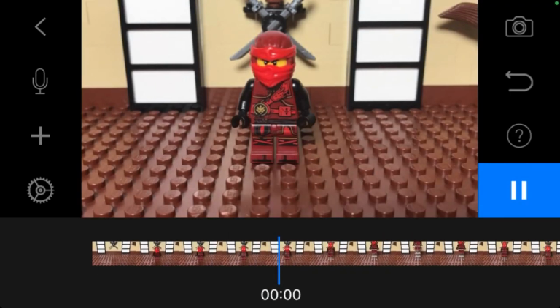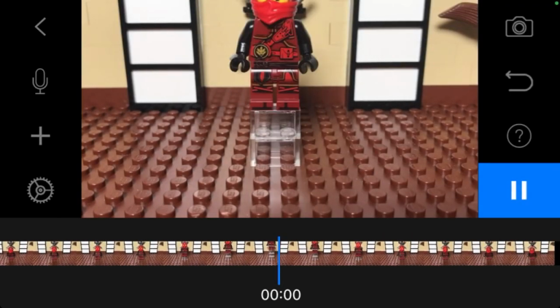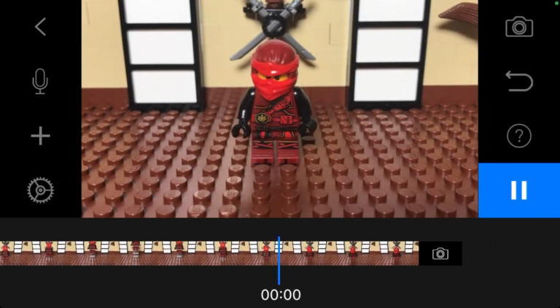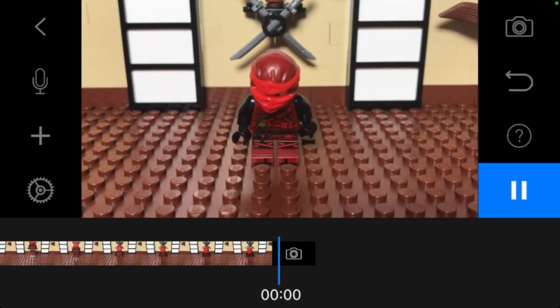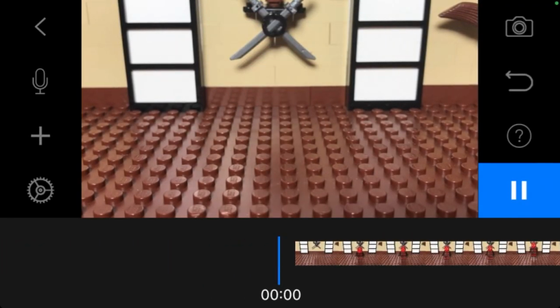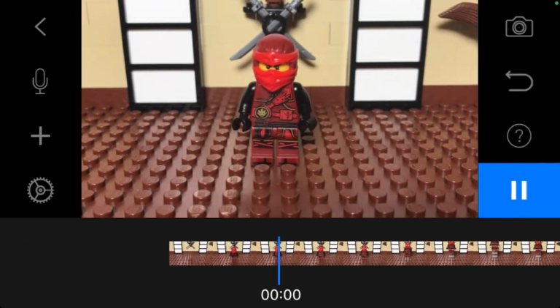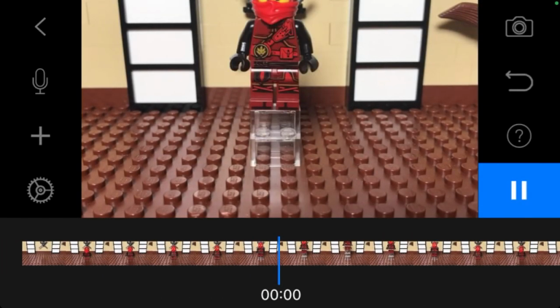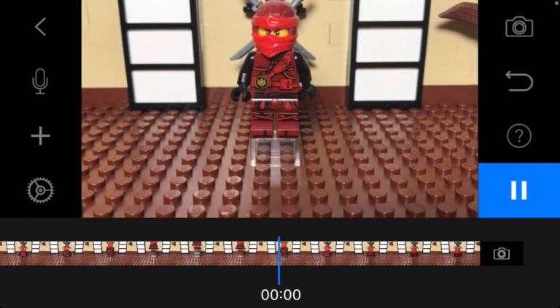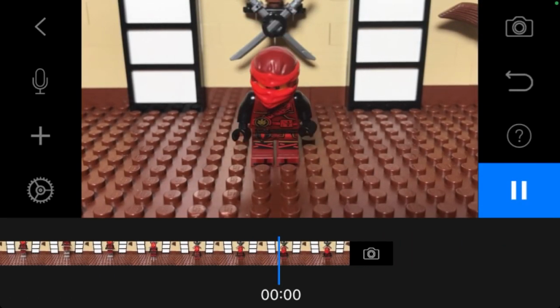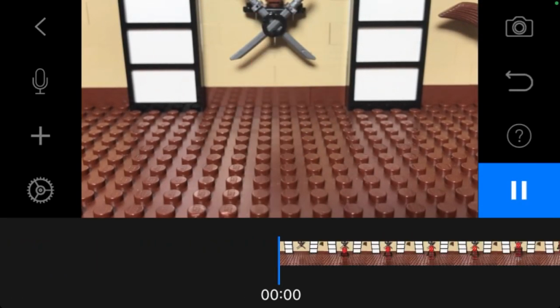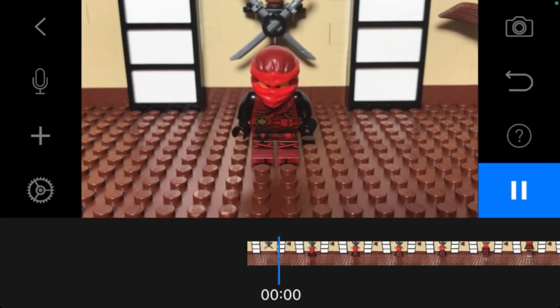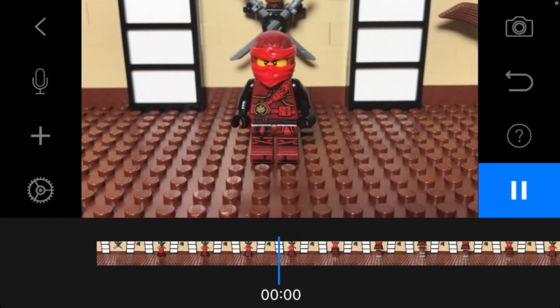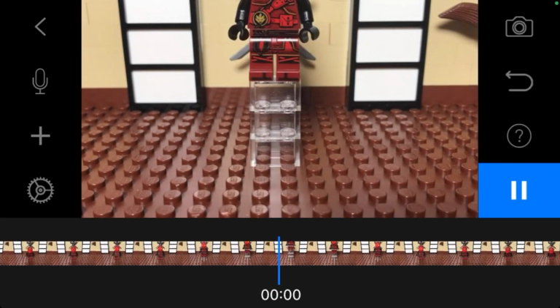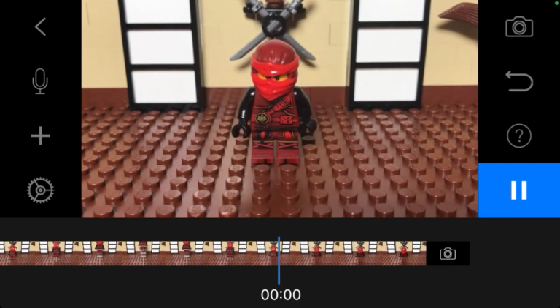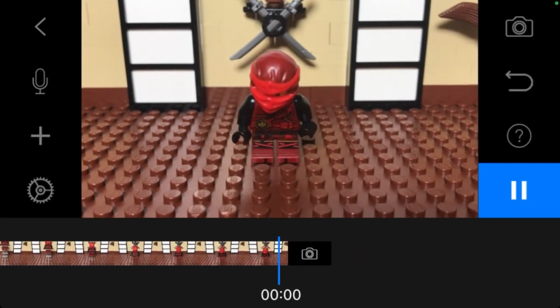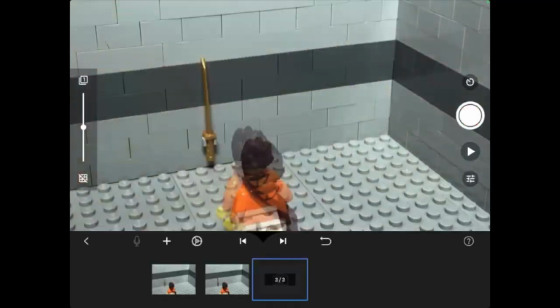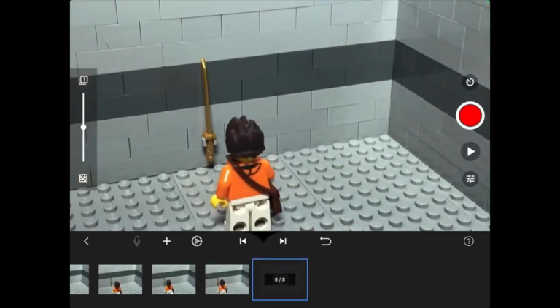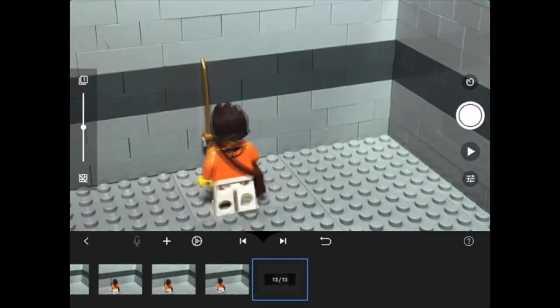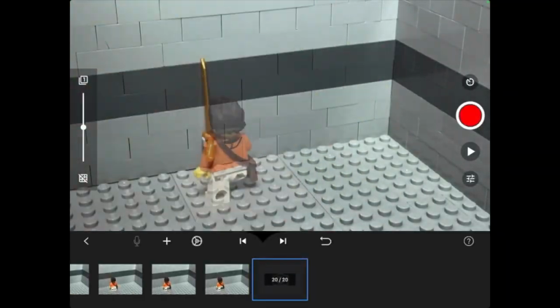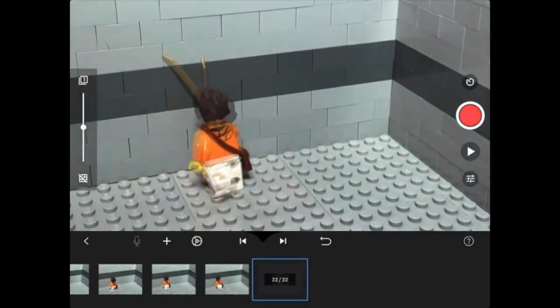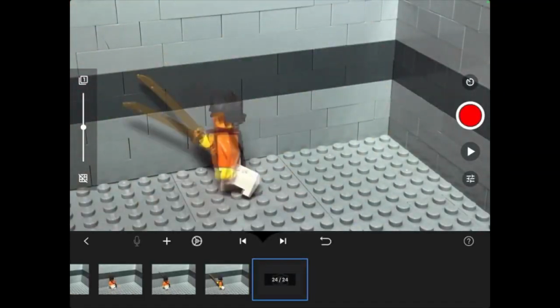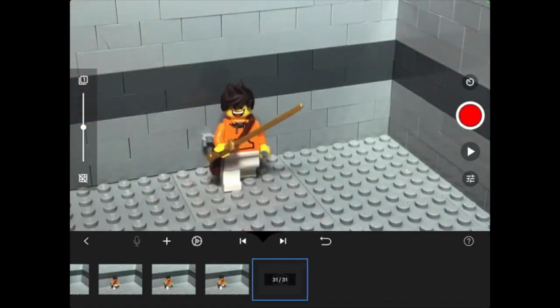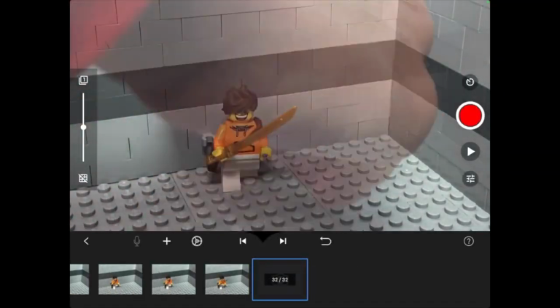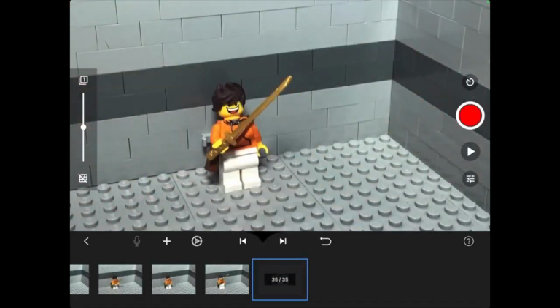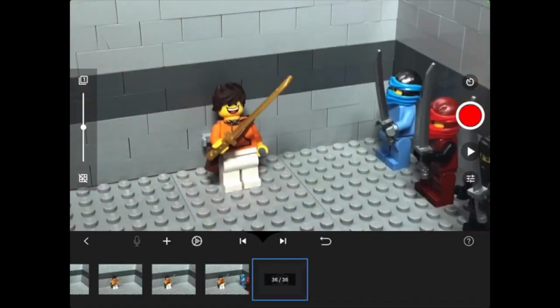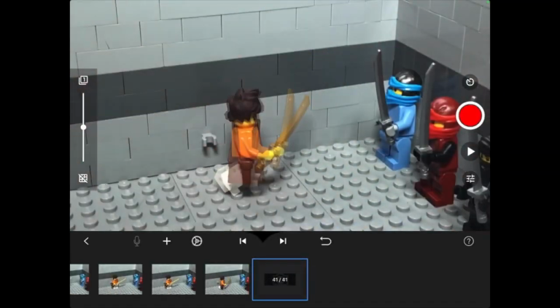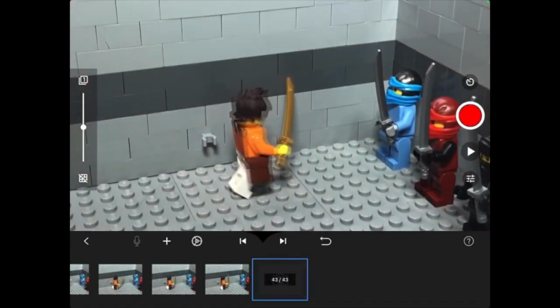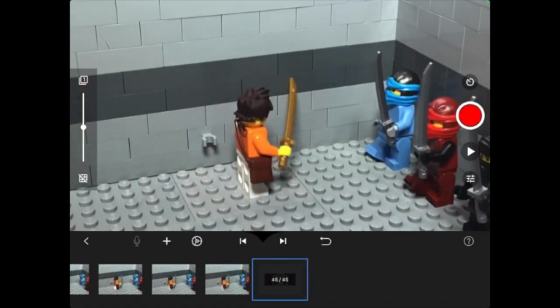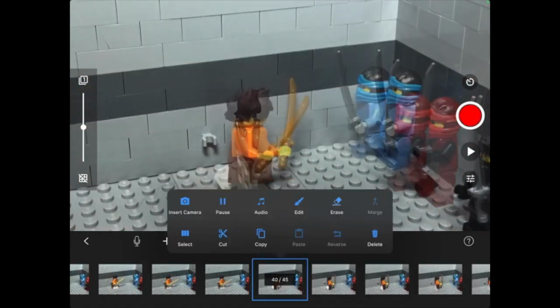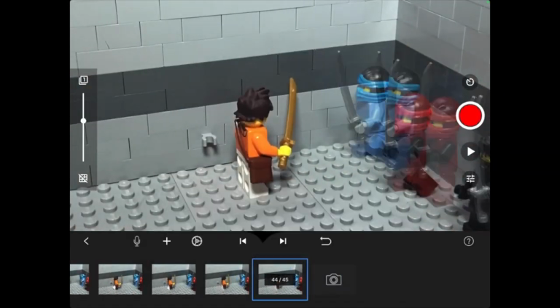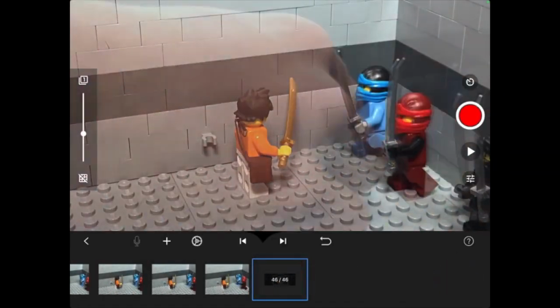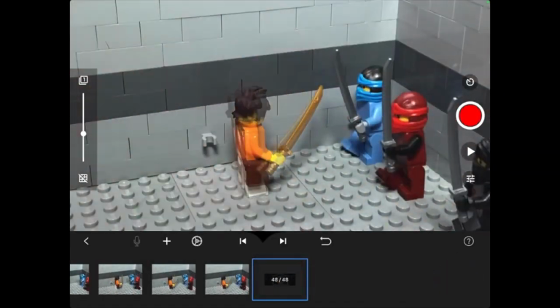Keep taking photos as you would for a normal stop motion. Once you are done, you can start masking.